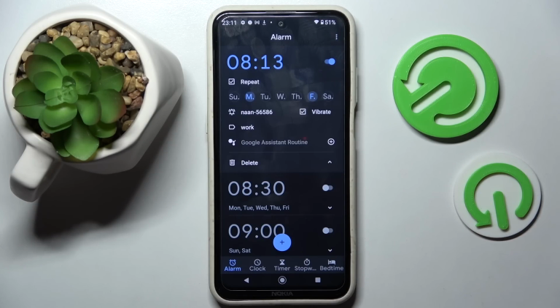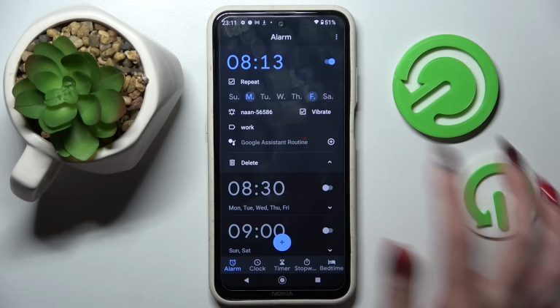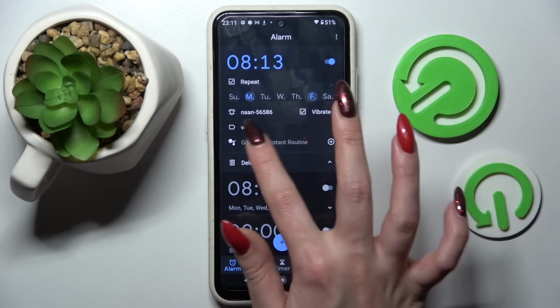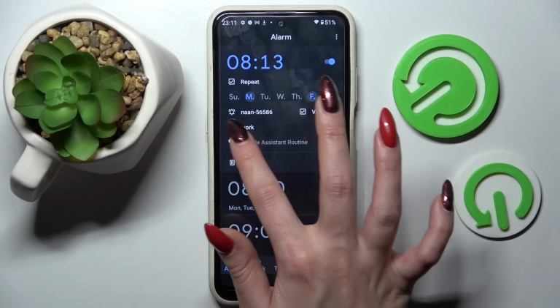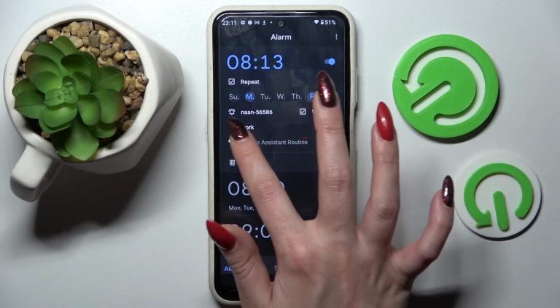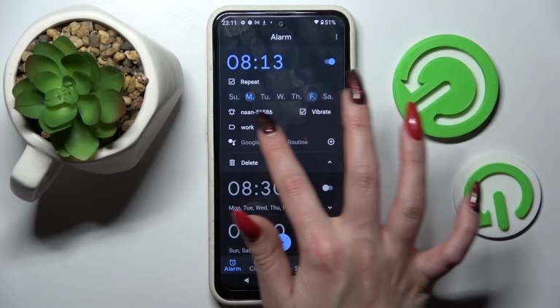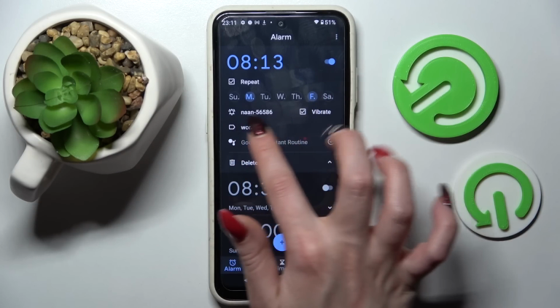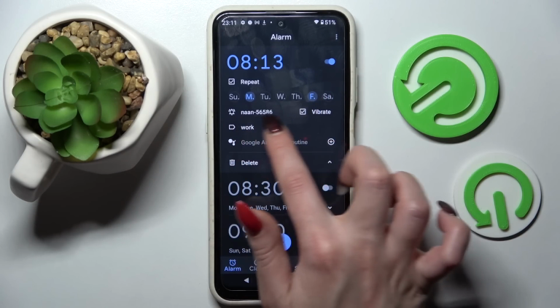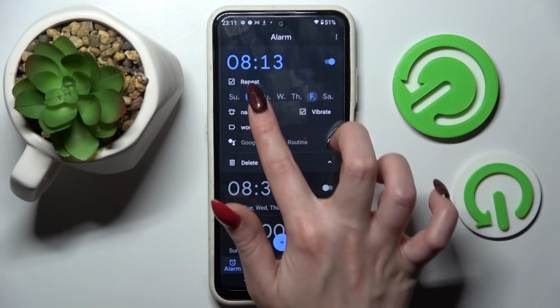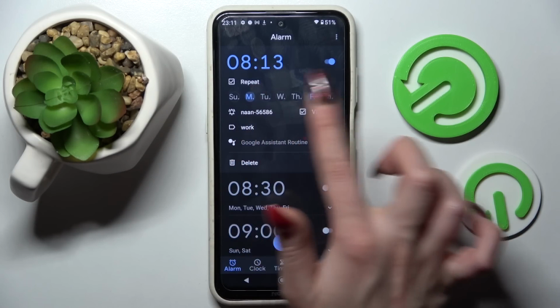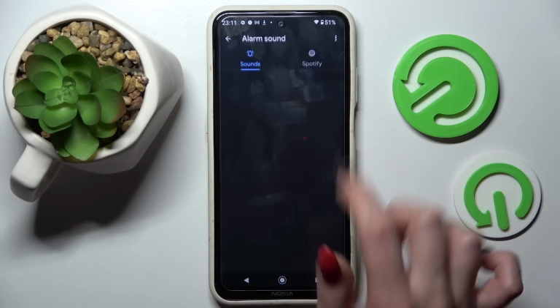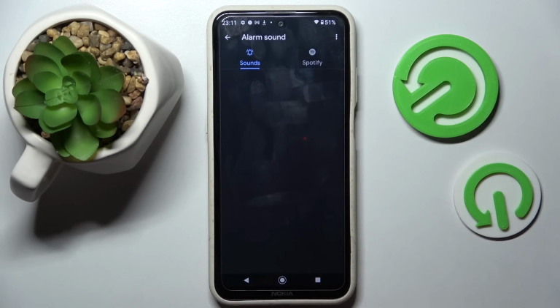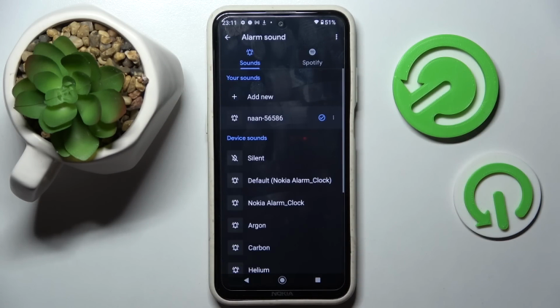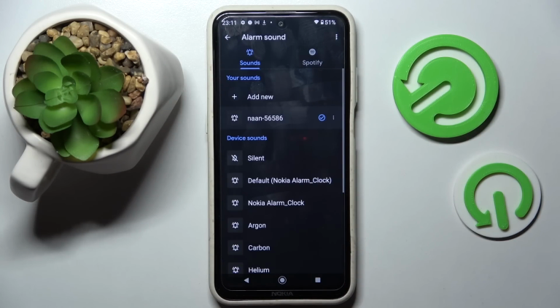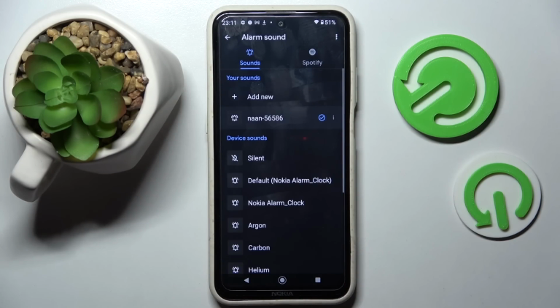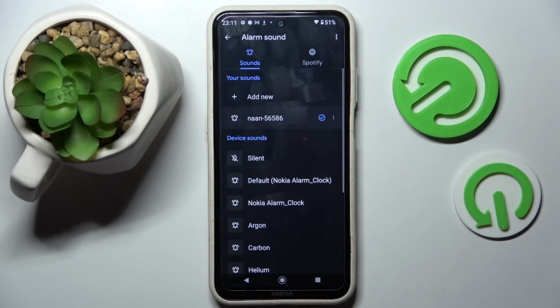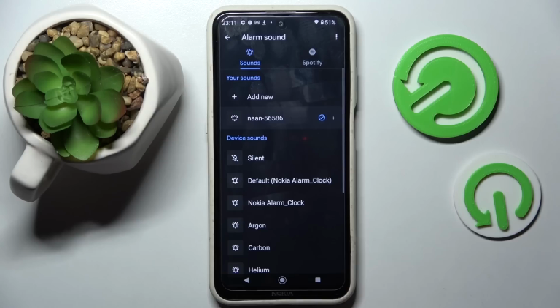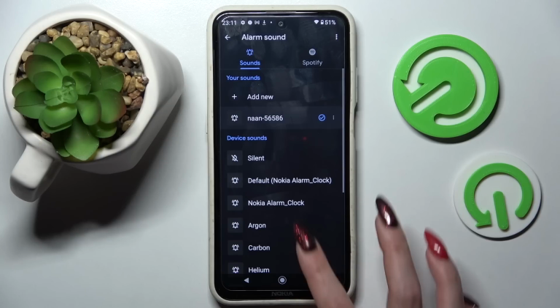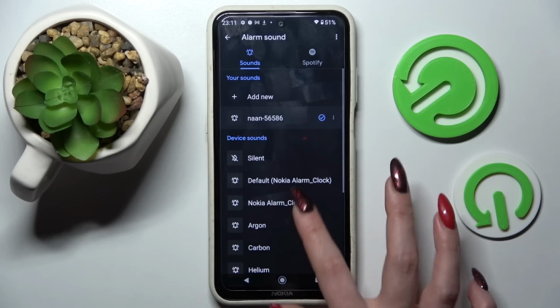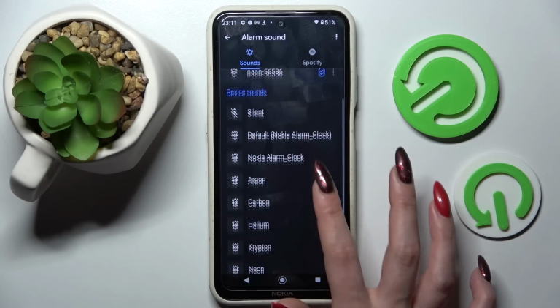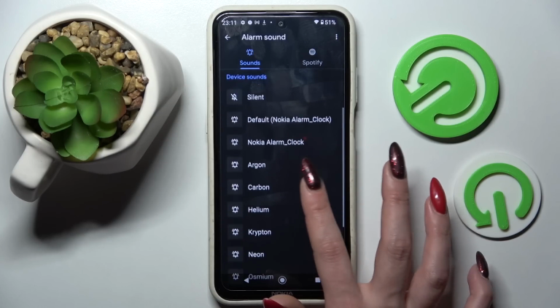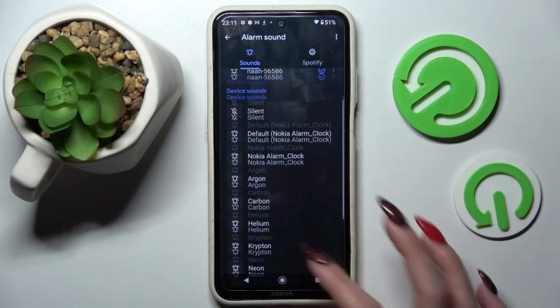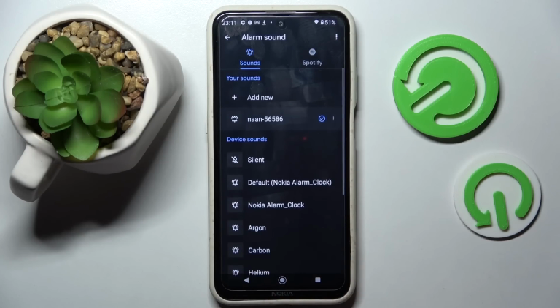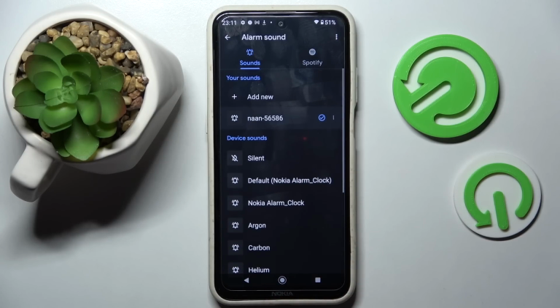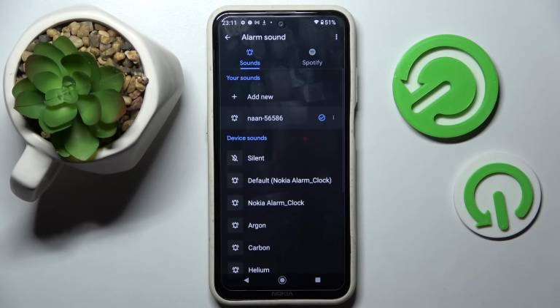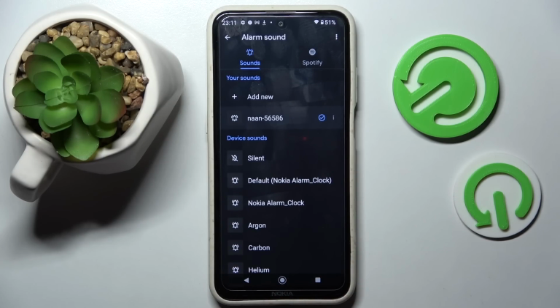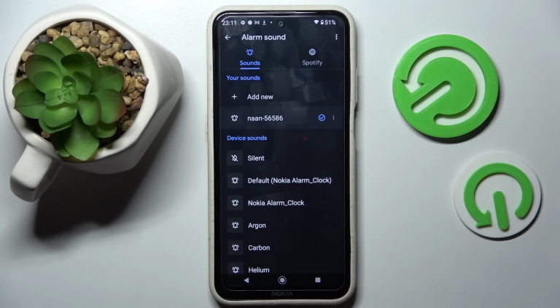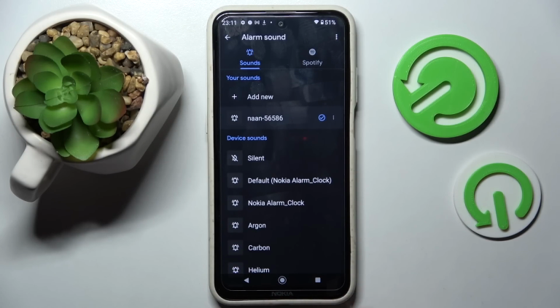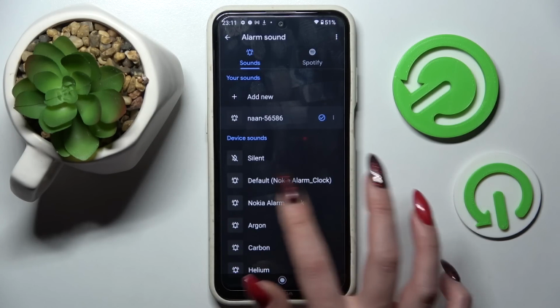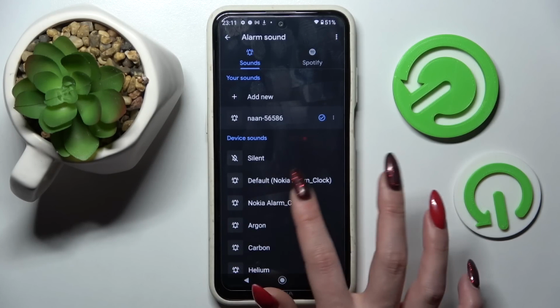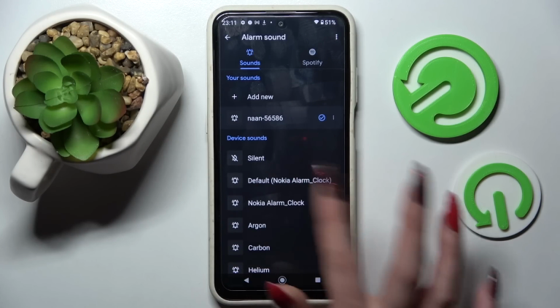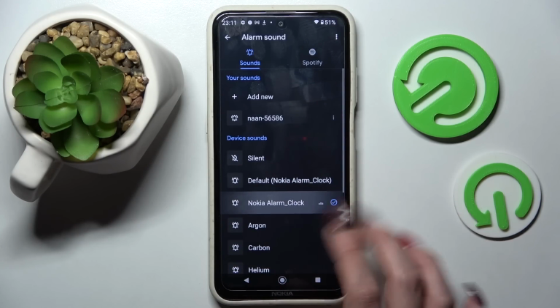After that click on the bell icon and pick one of those melodies as your alarm sound by tapping on the best one for you.